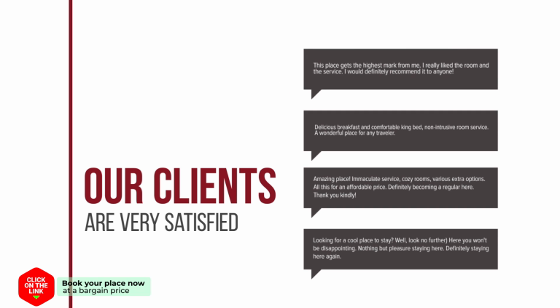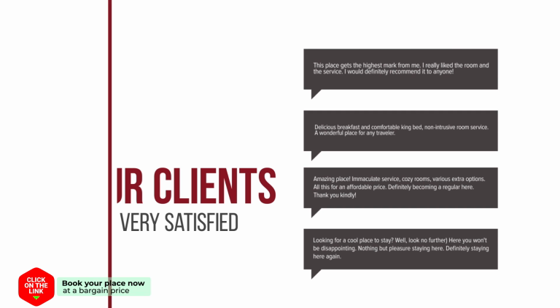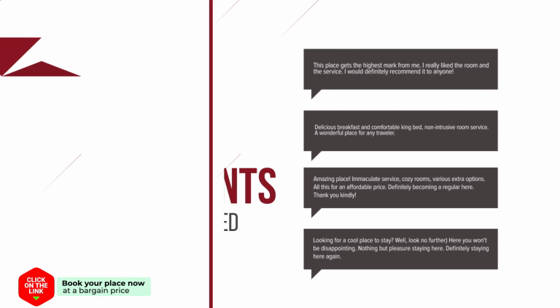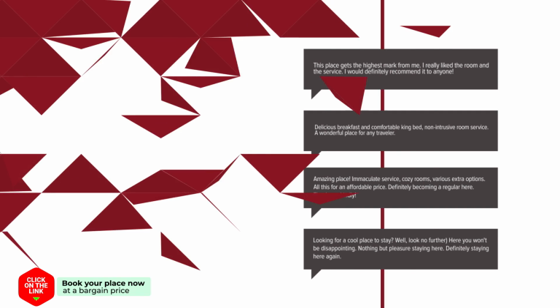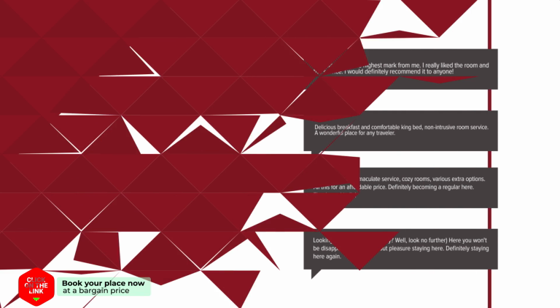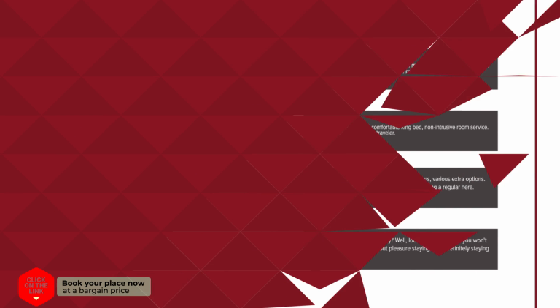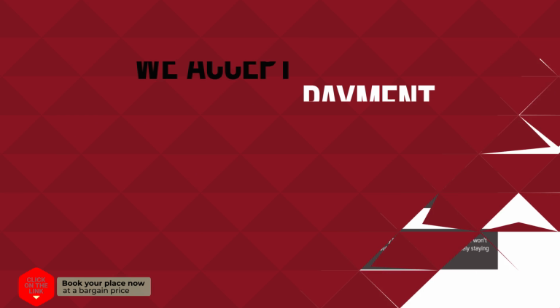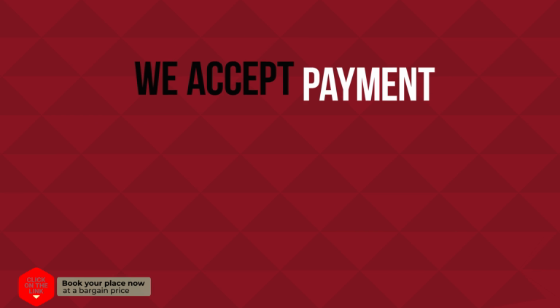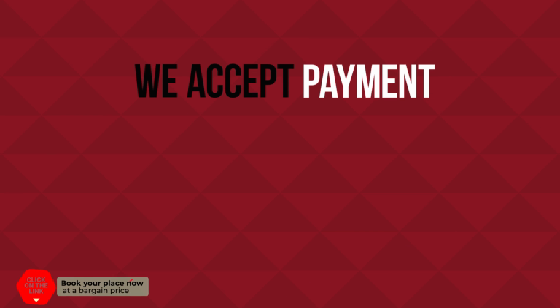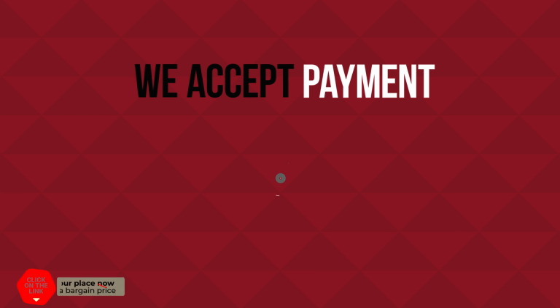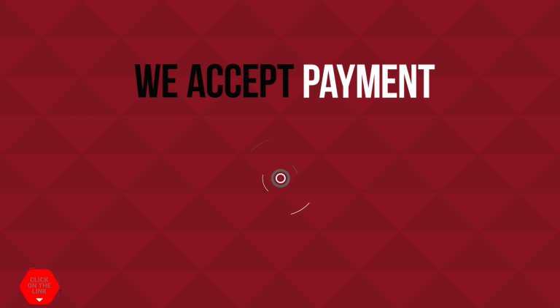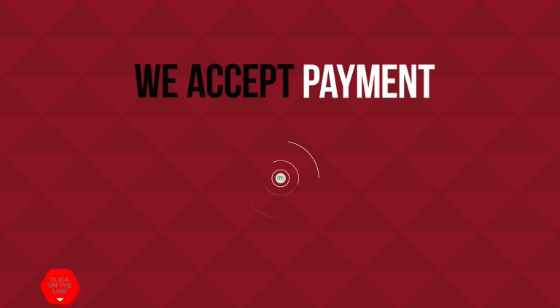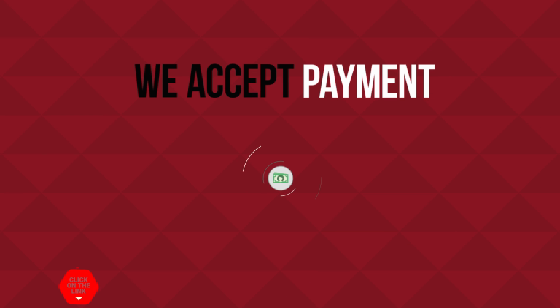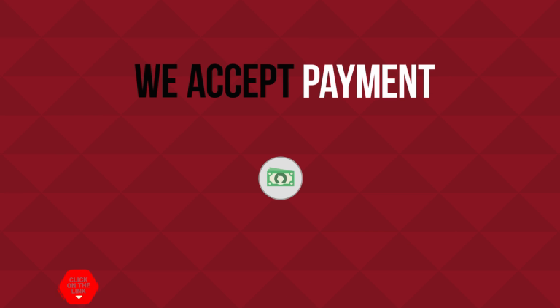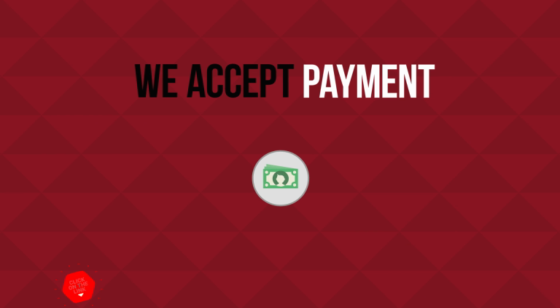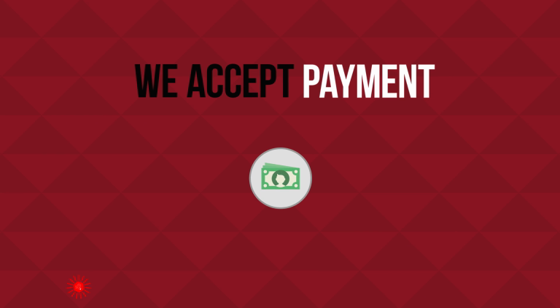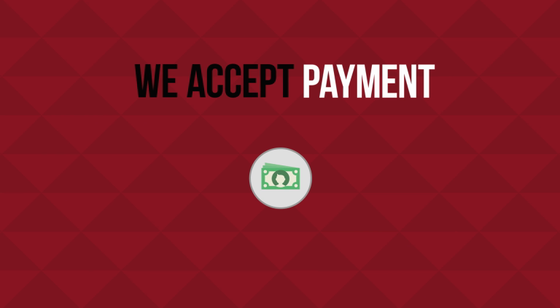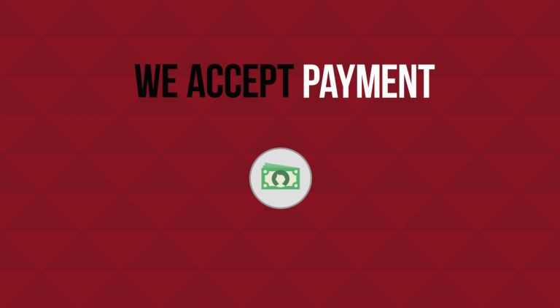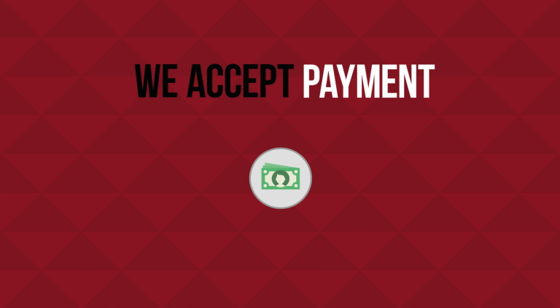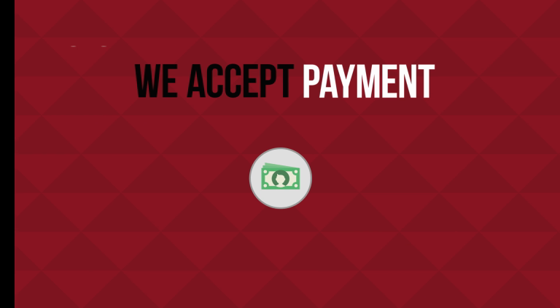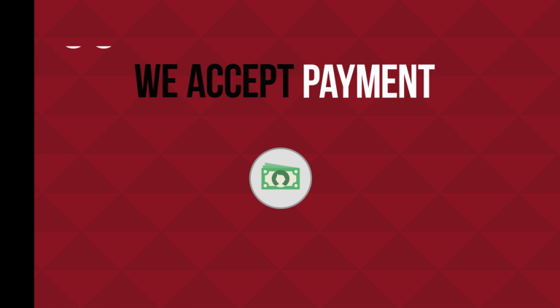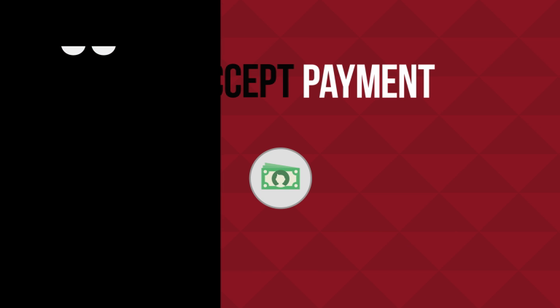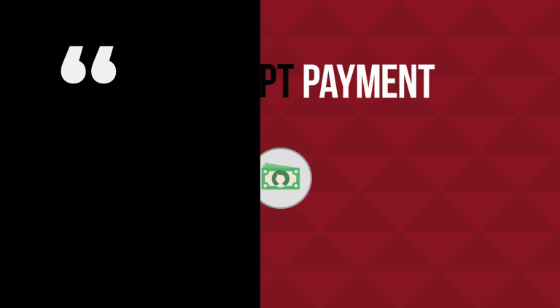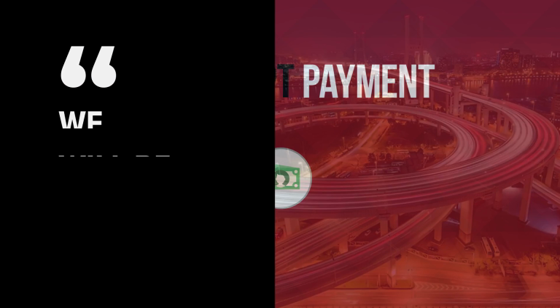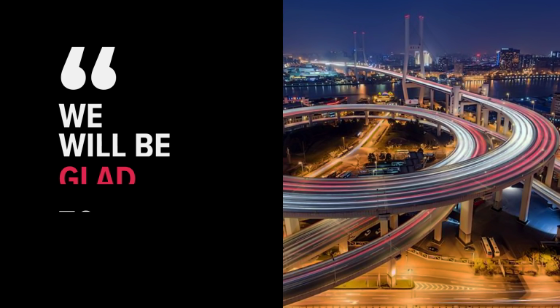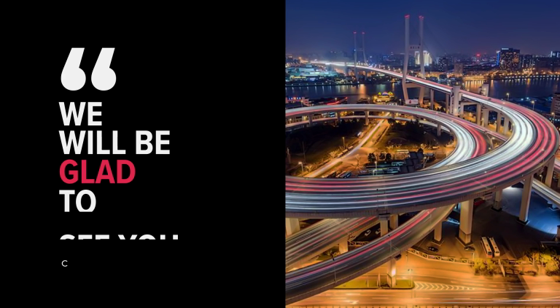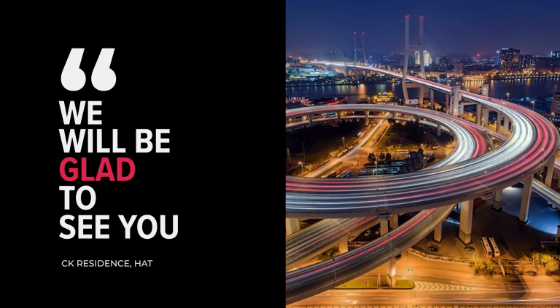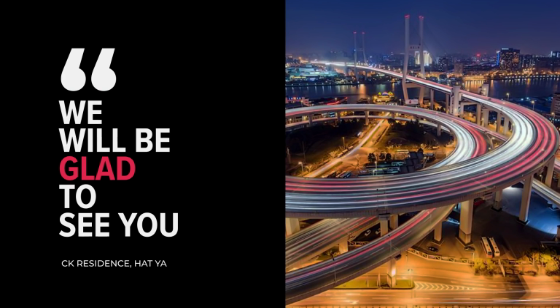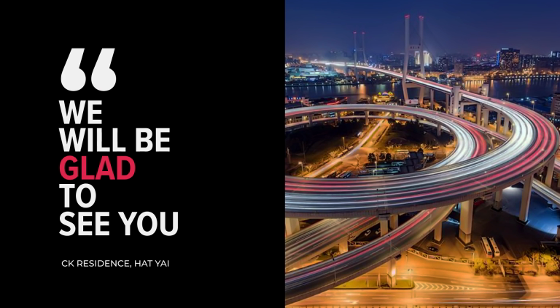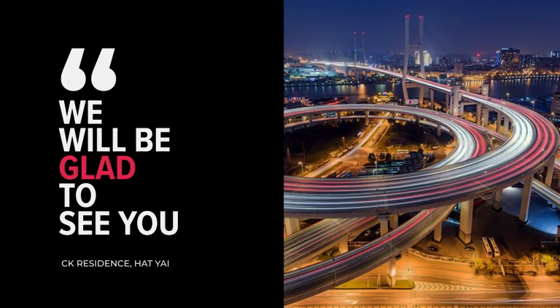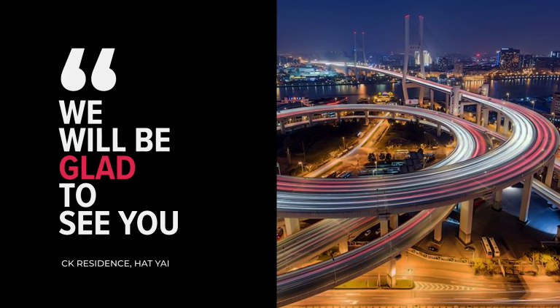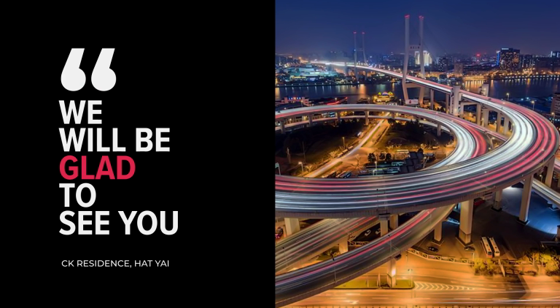We accept payment only in cash. We will be glad to see you.